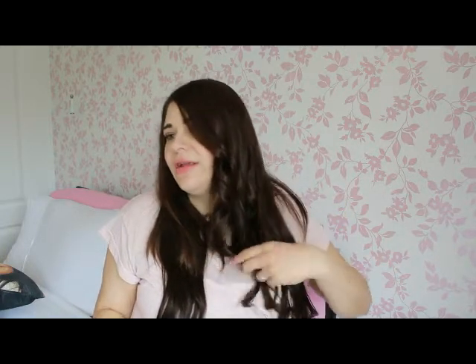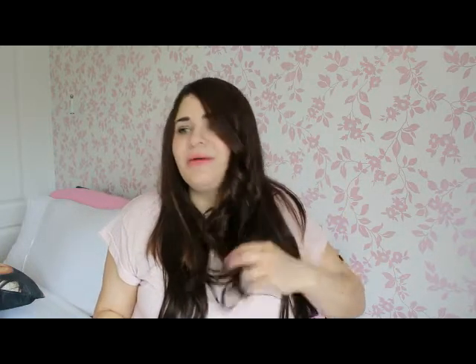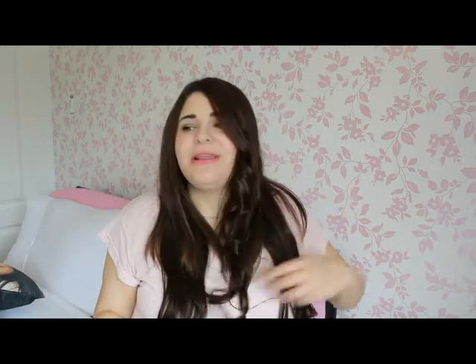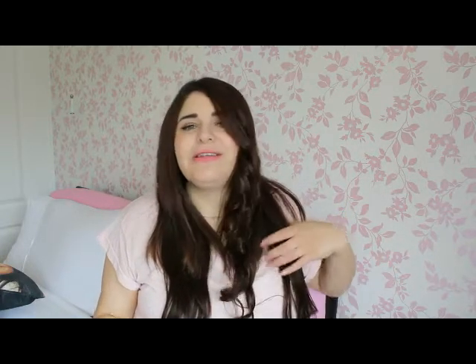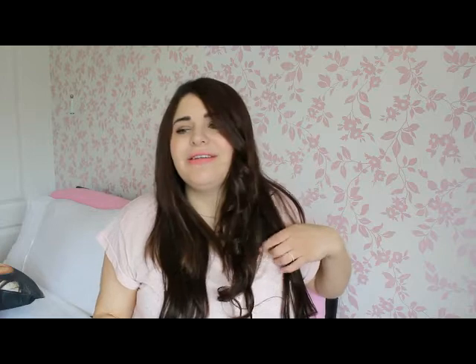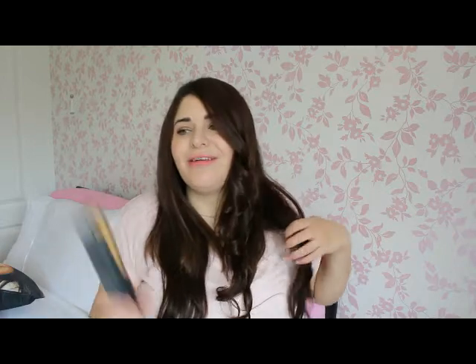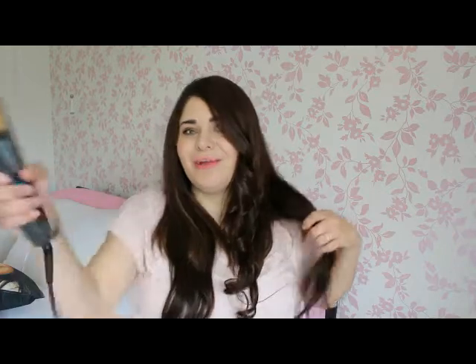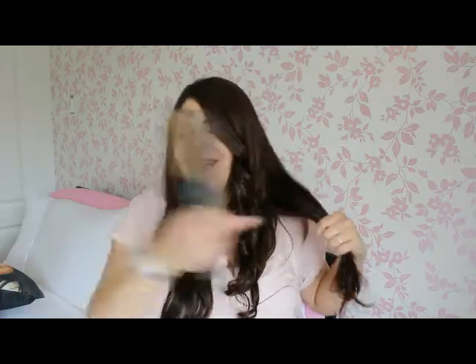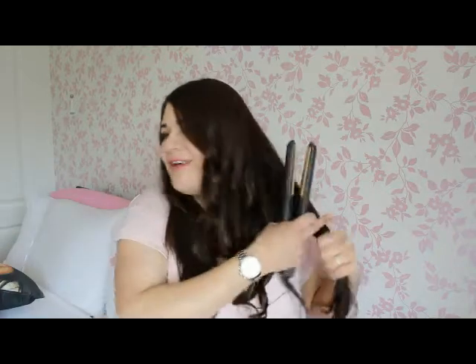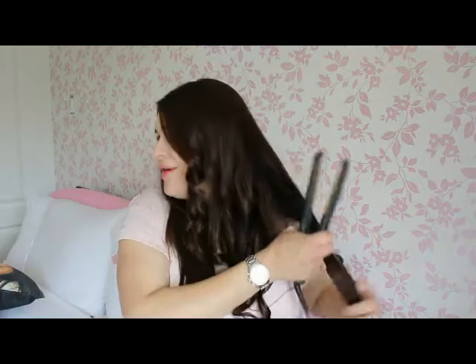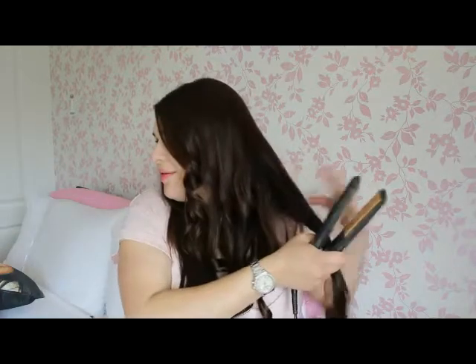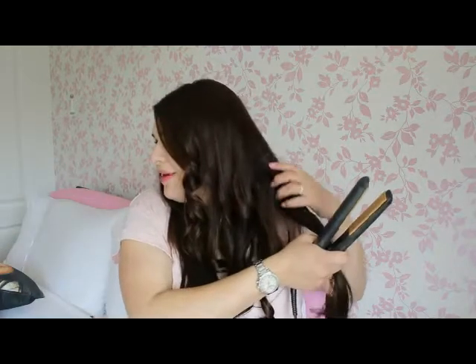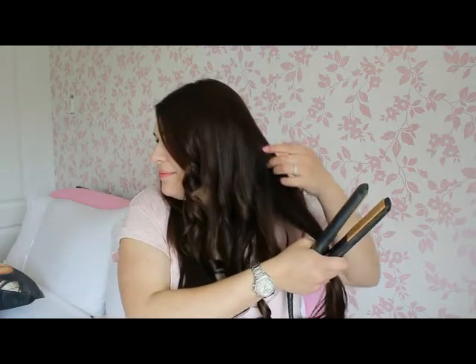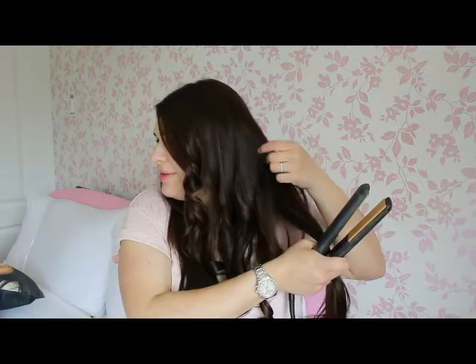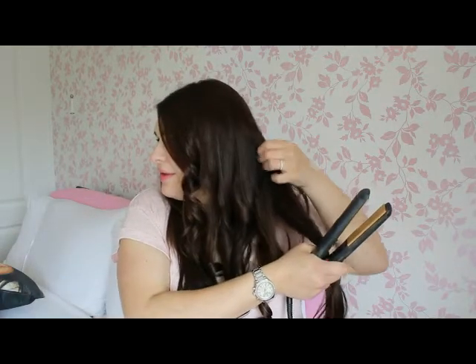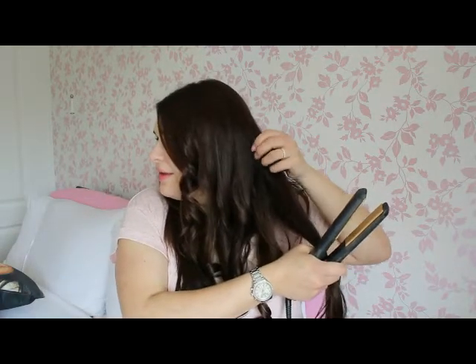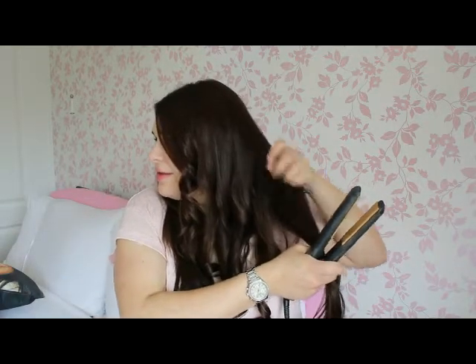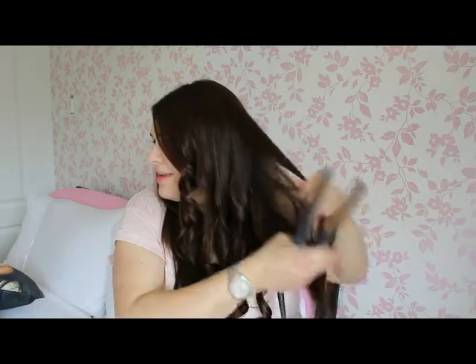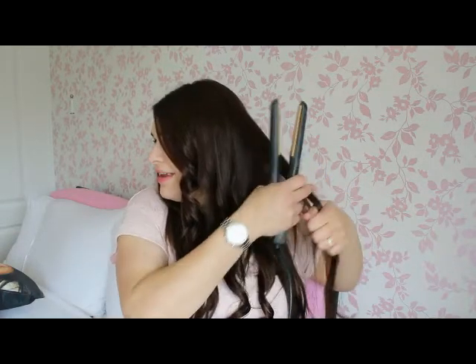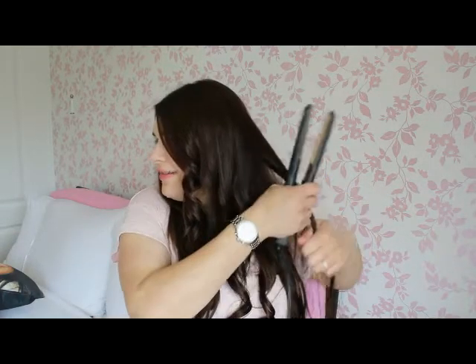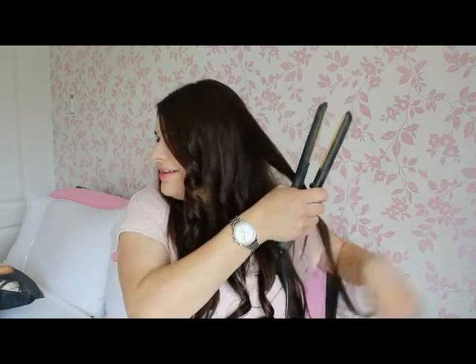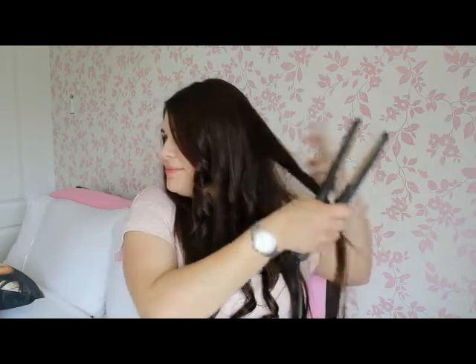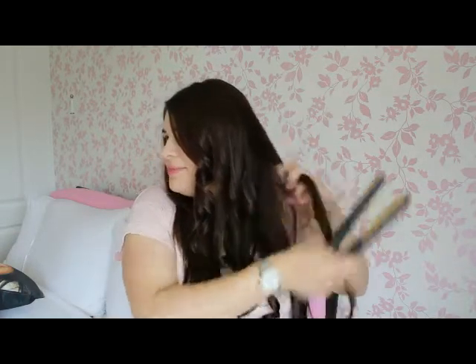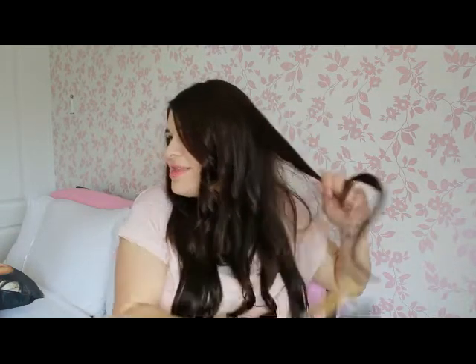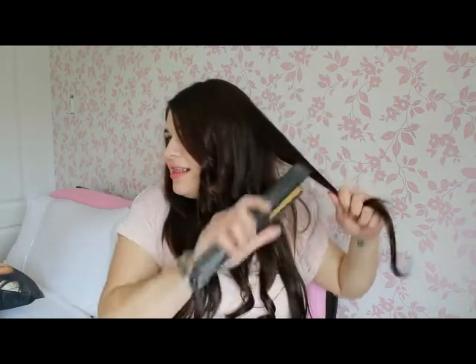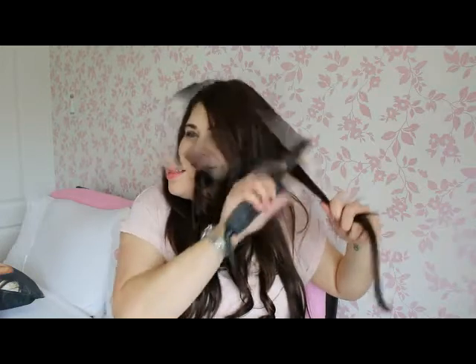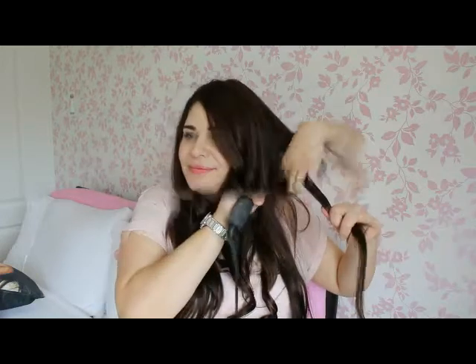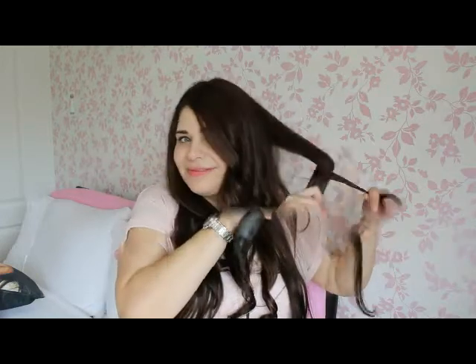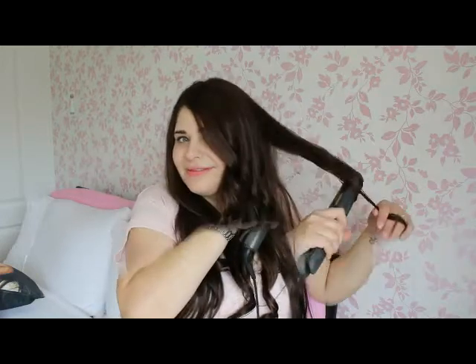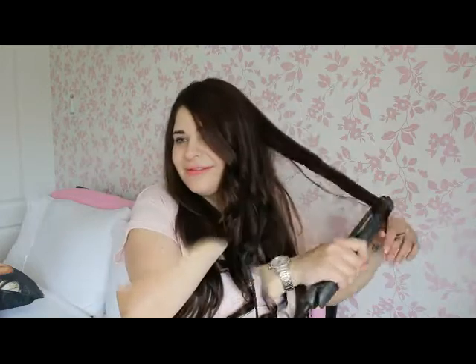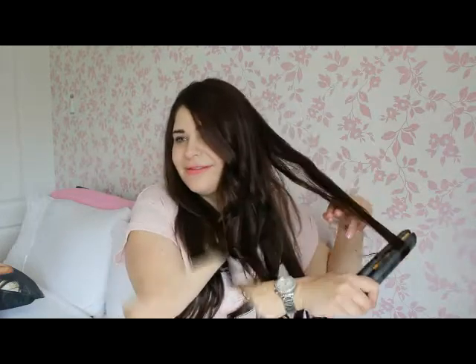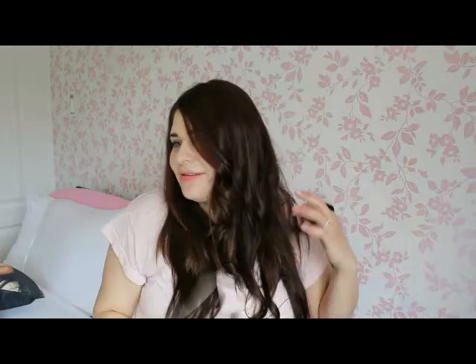Then when you're done — I've got a mirror over there — just keep going until all your hair is done.